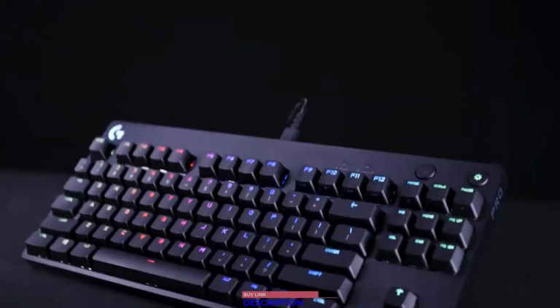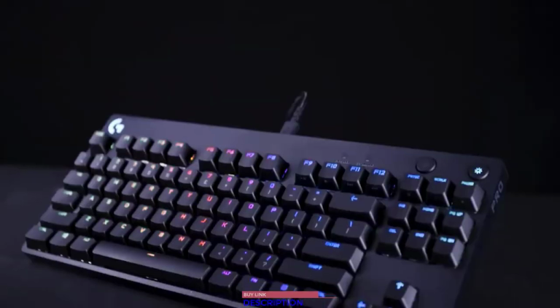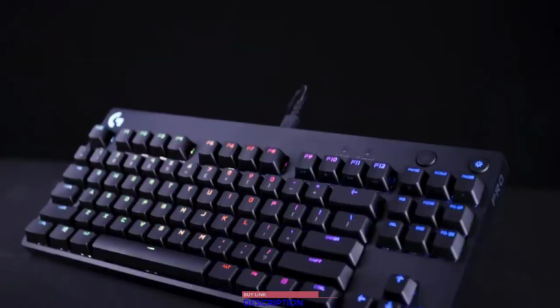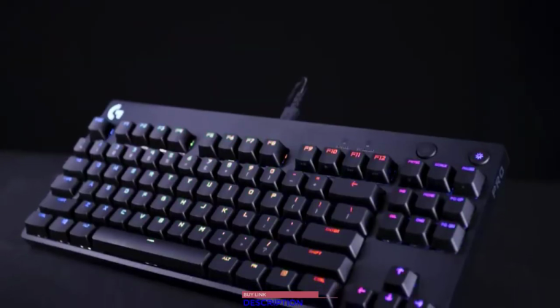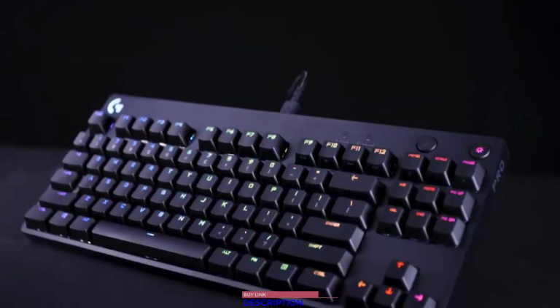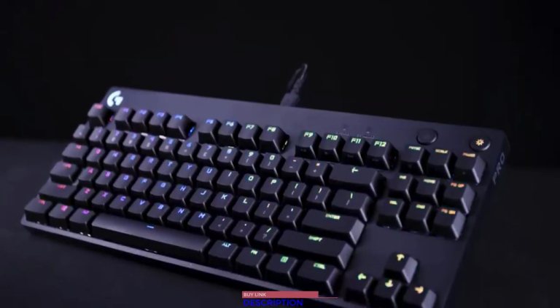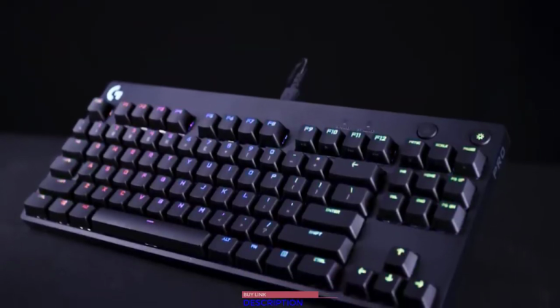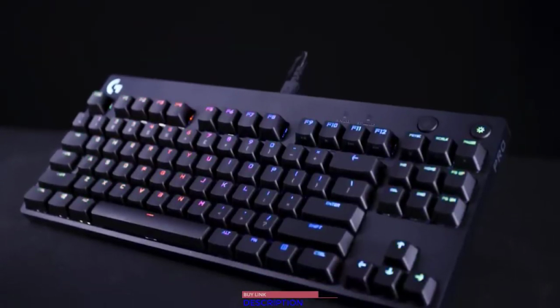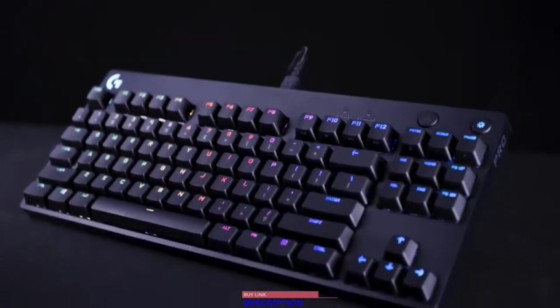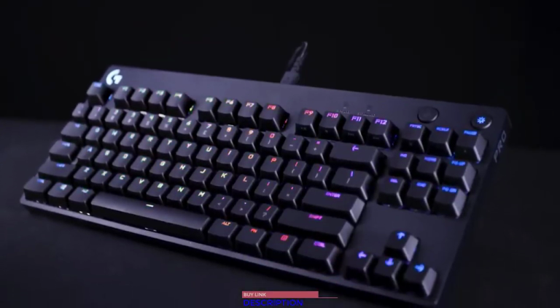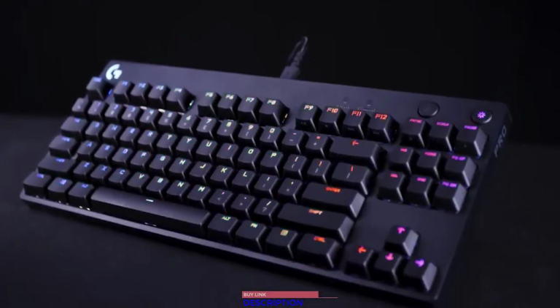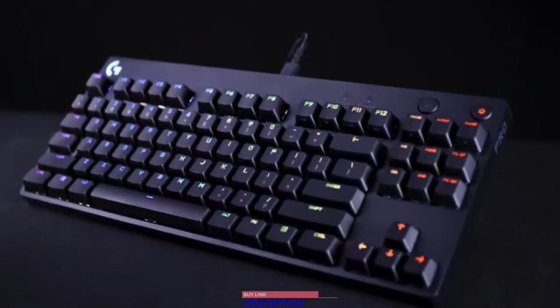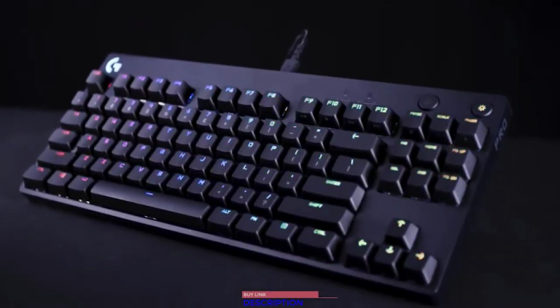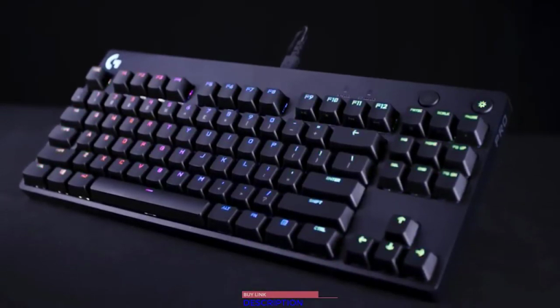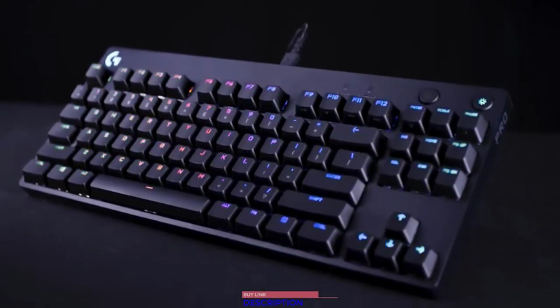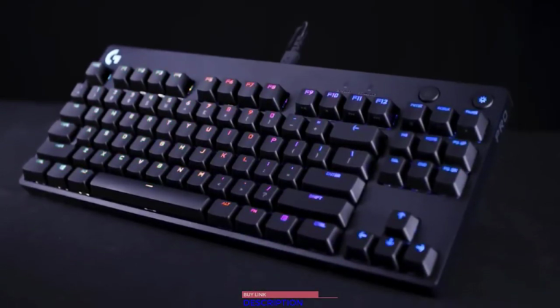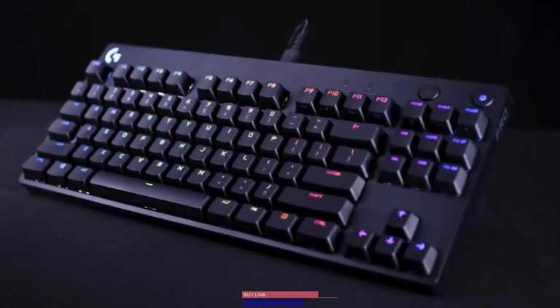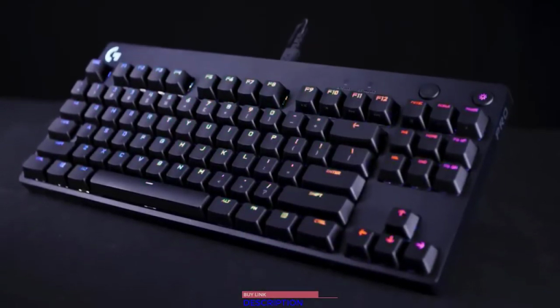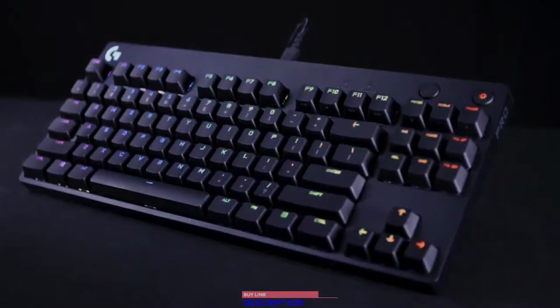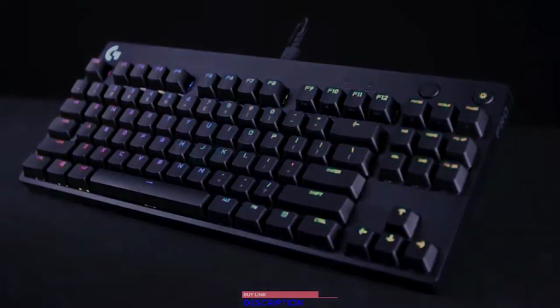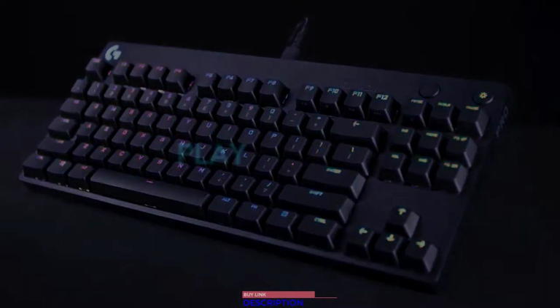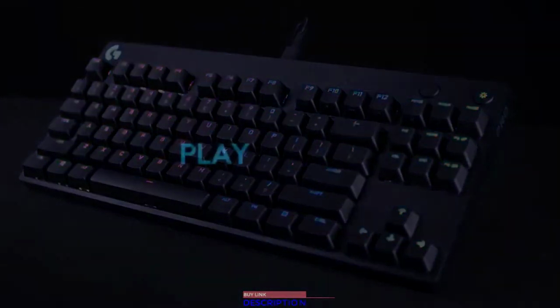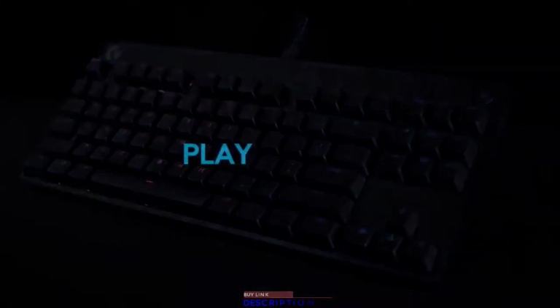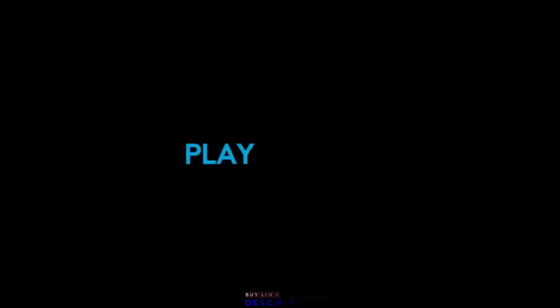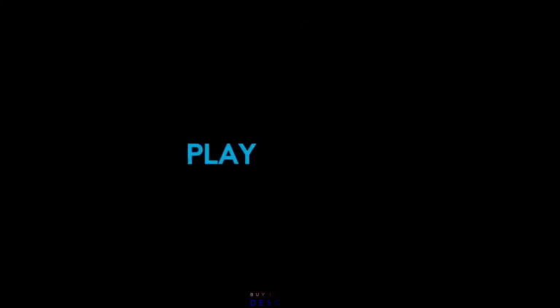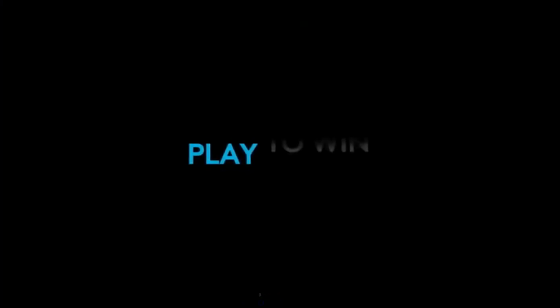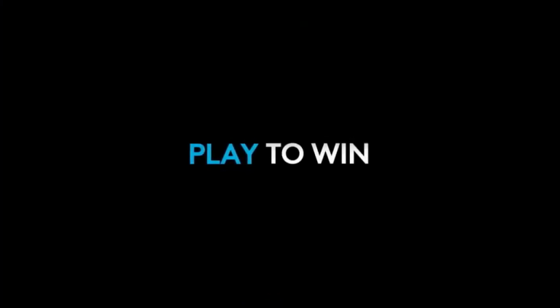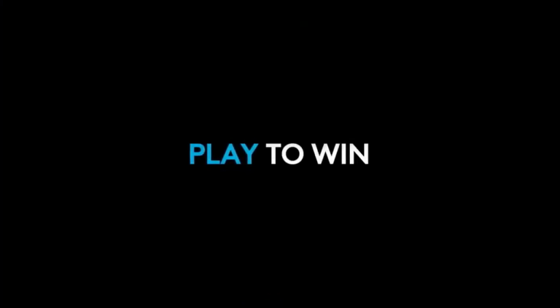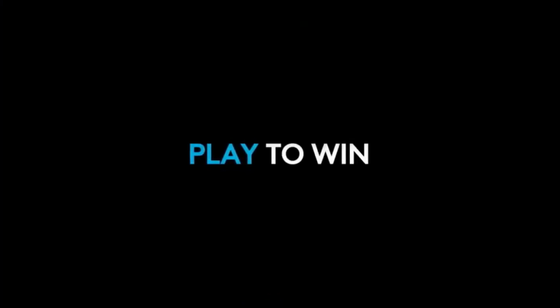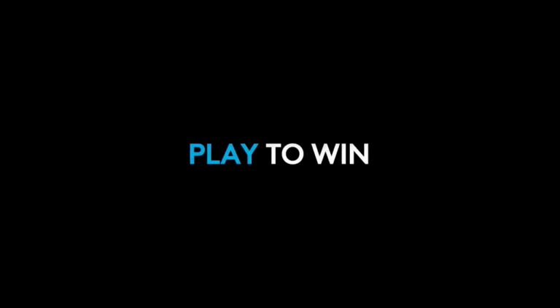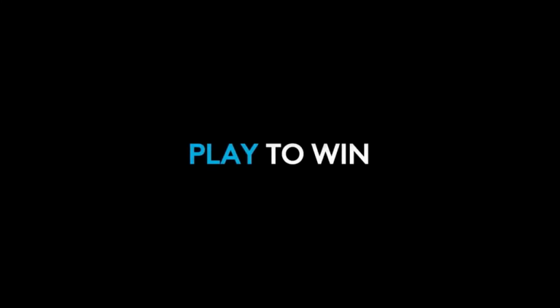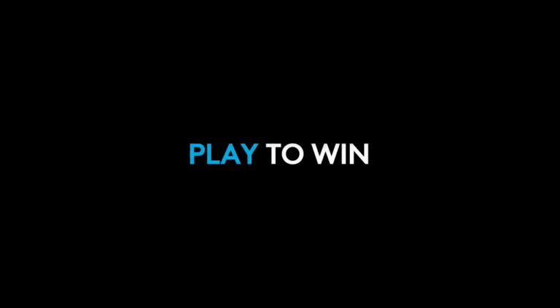To learn more about the Pro-X and Pro Gaming keyboards, just head over to logitechg.com.